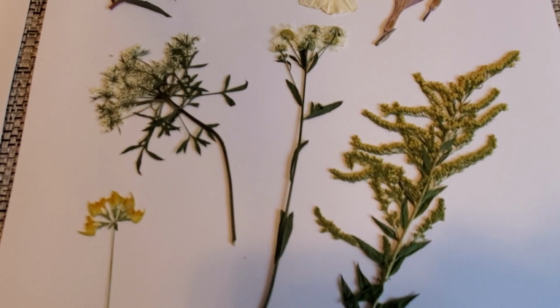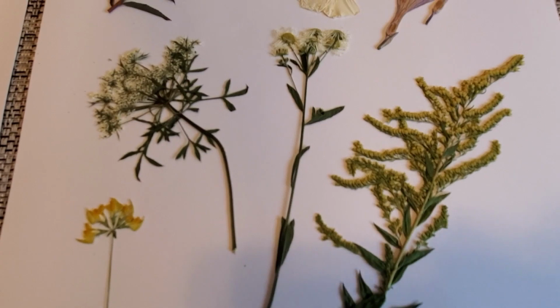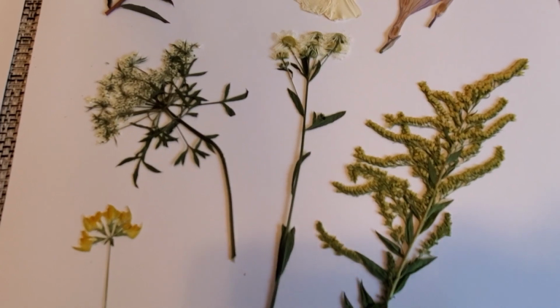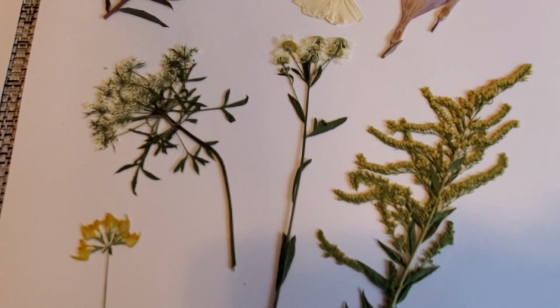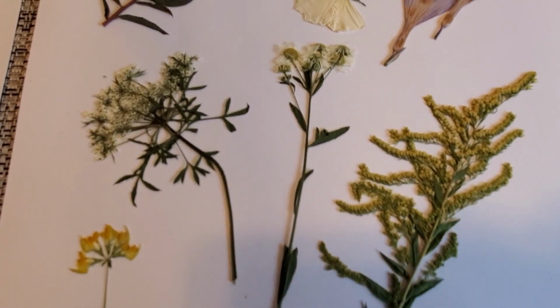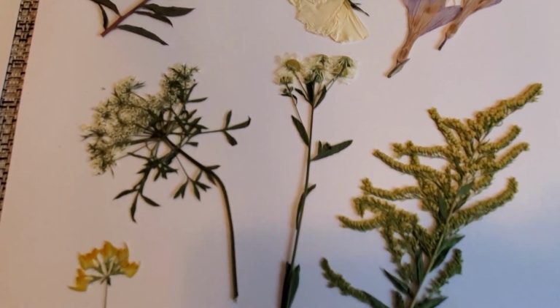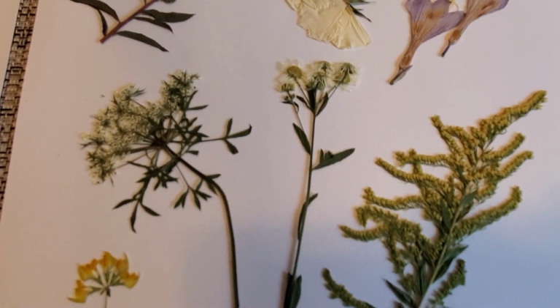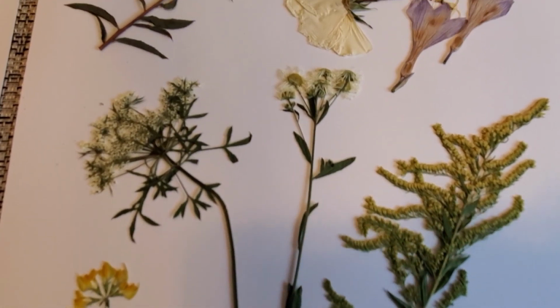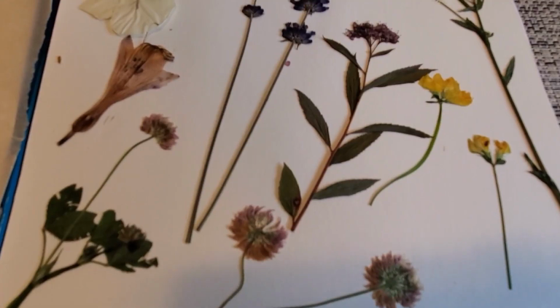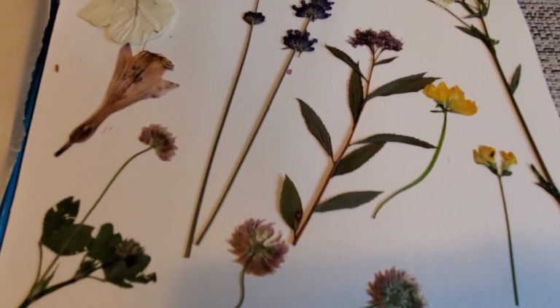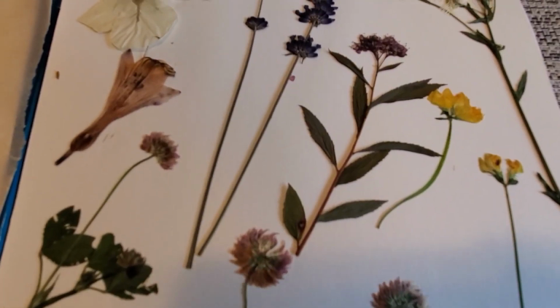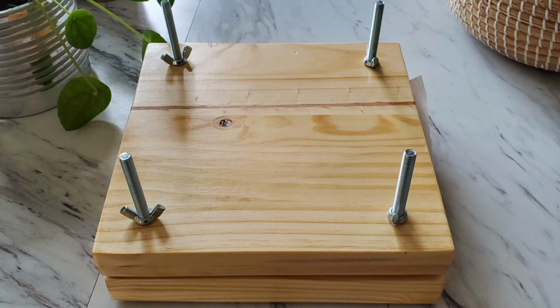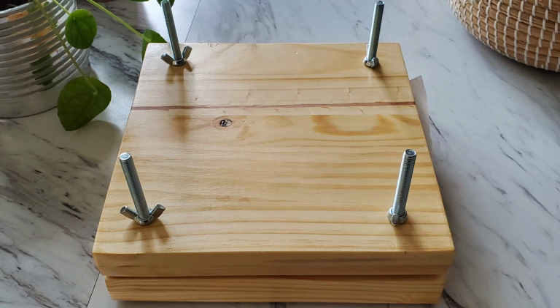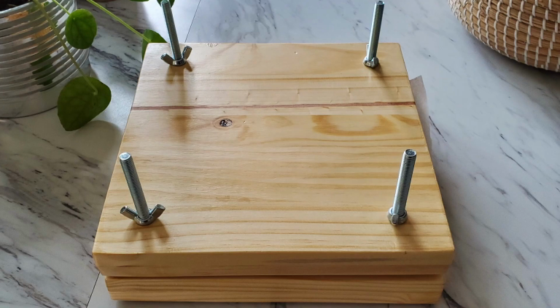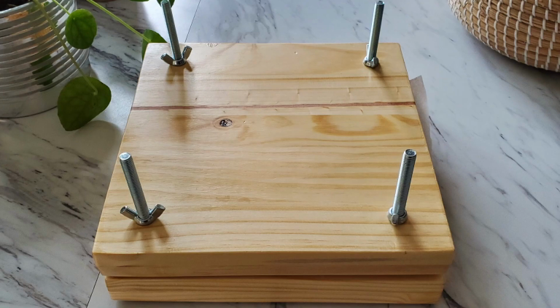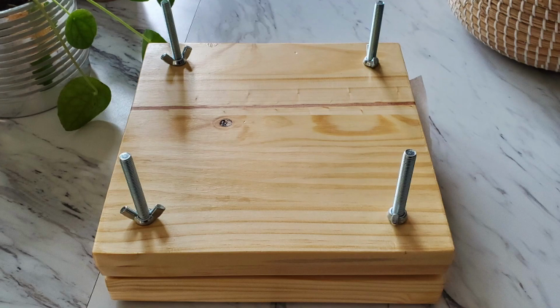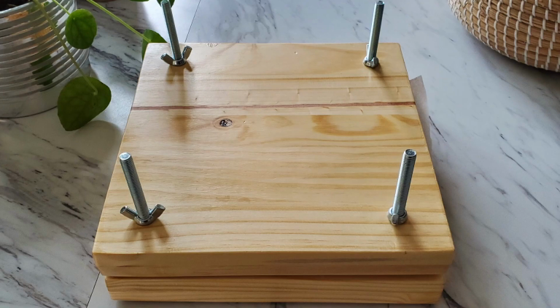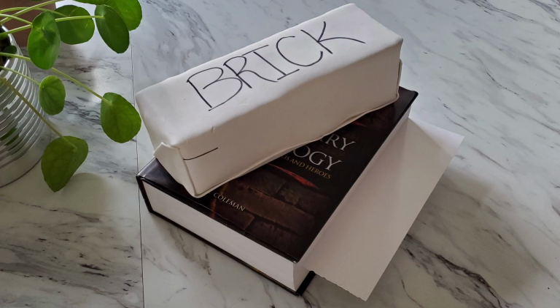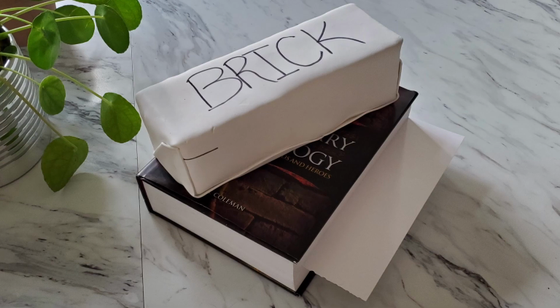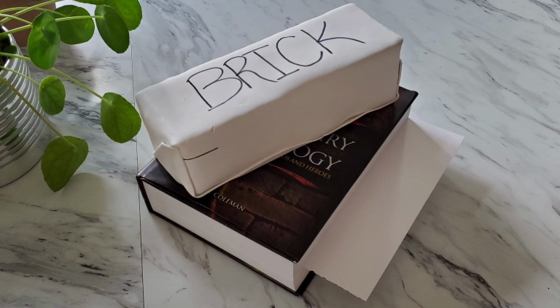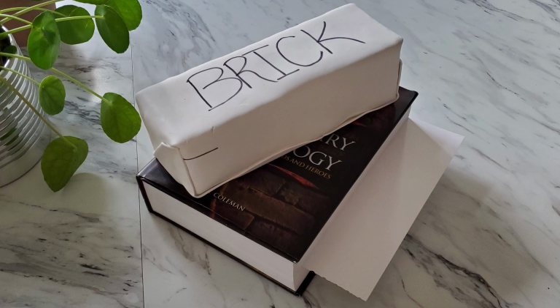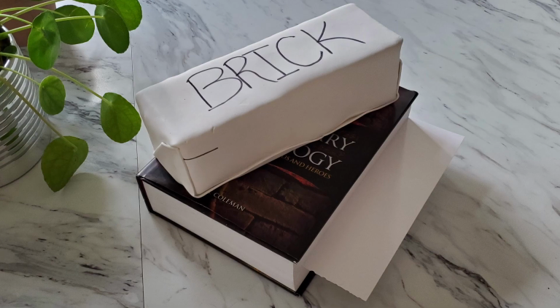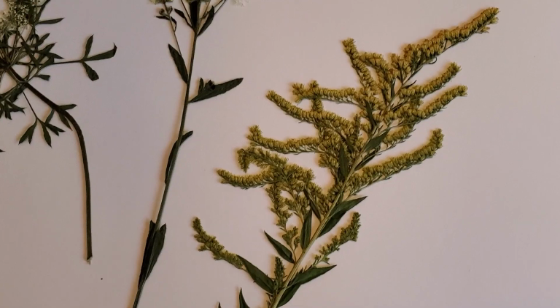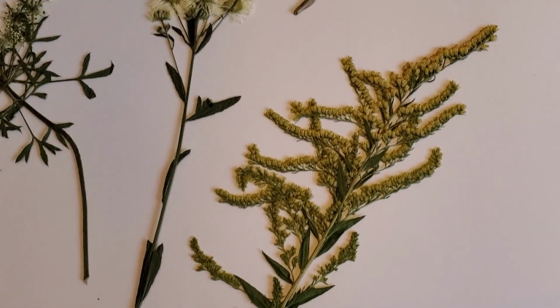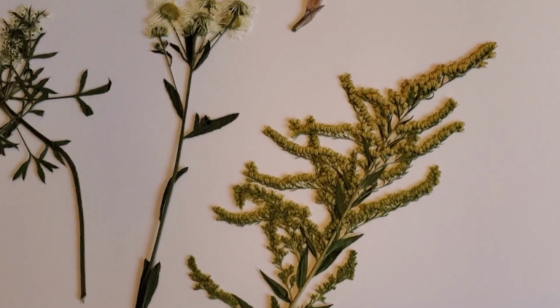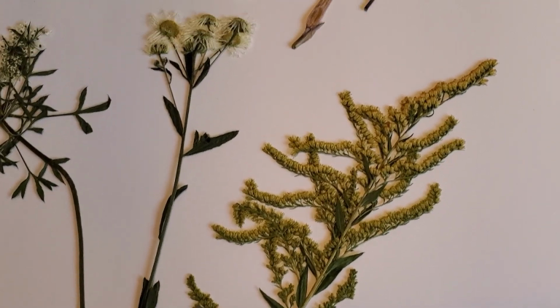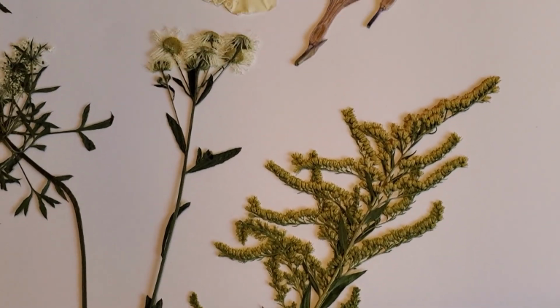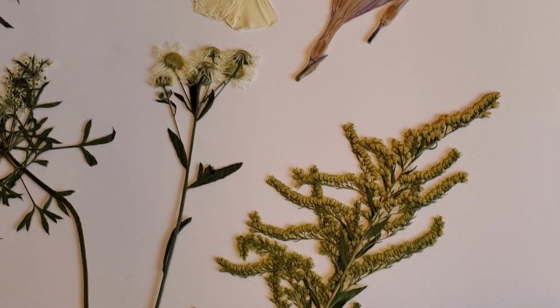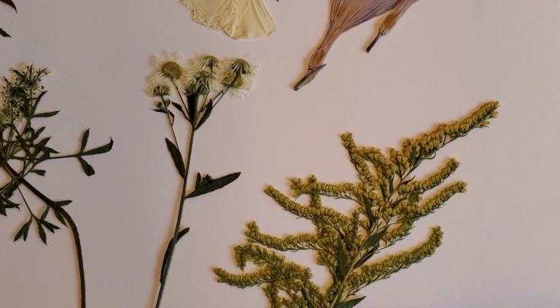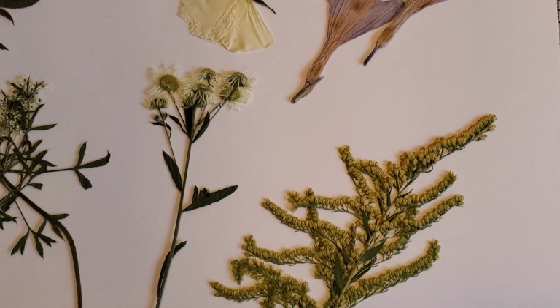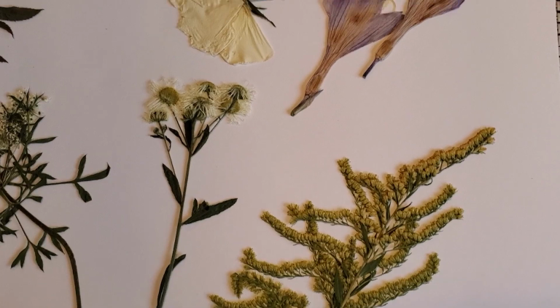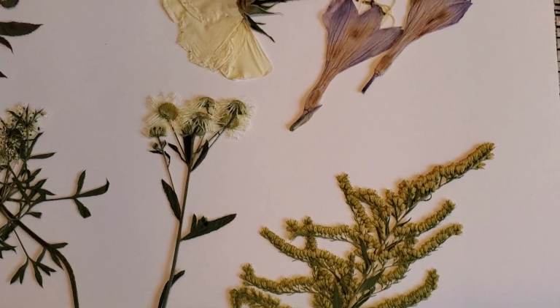Hi there, today we are going to test whether a flower press or a heavy book presses and dries flowers better.